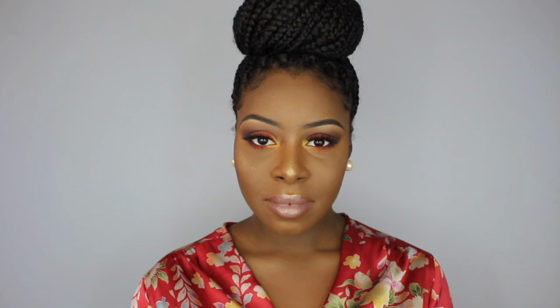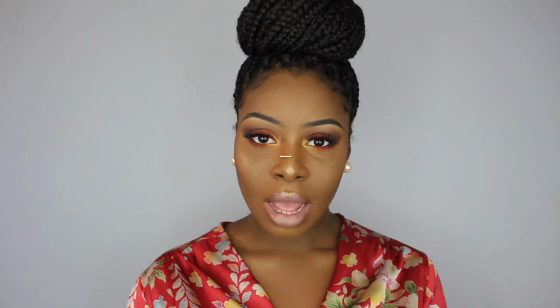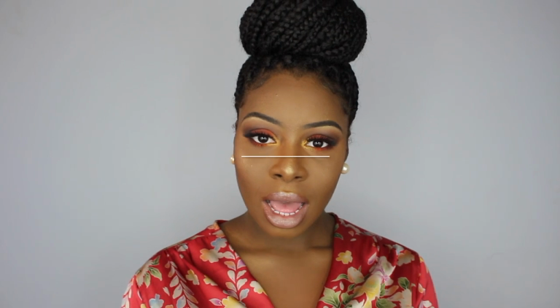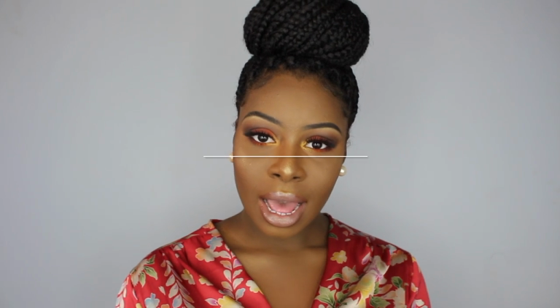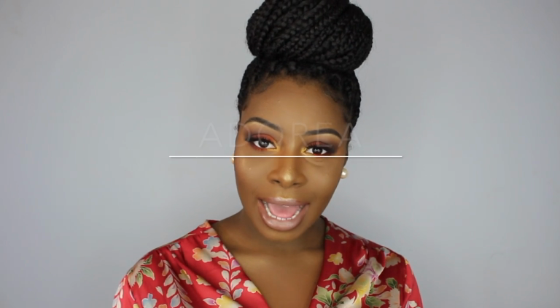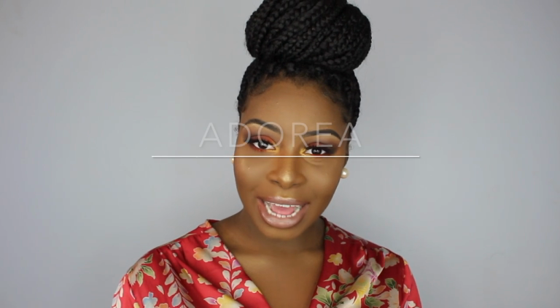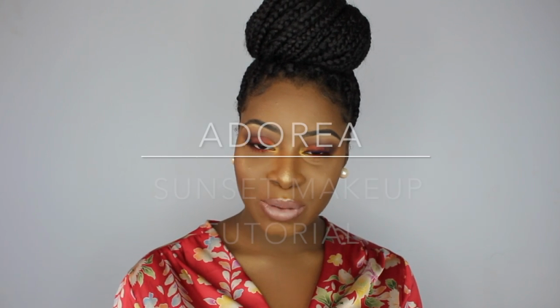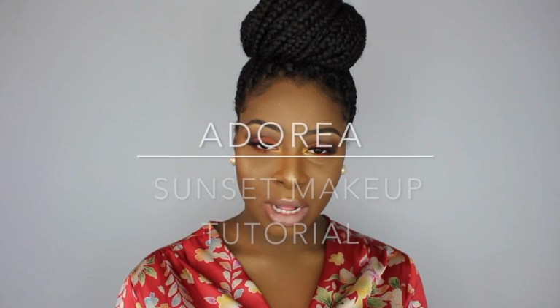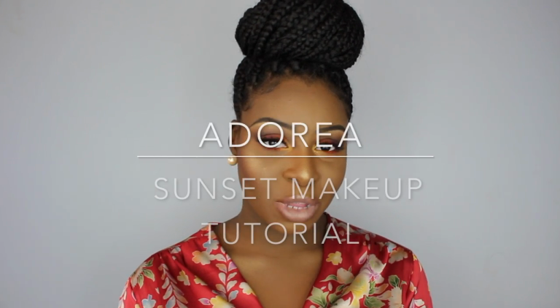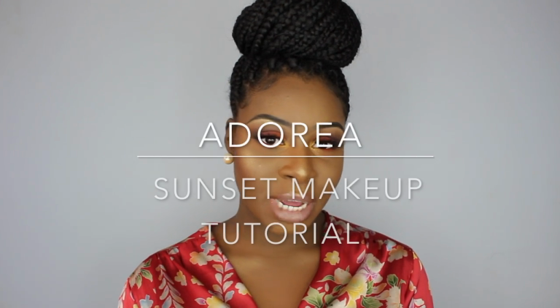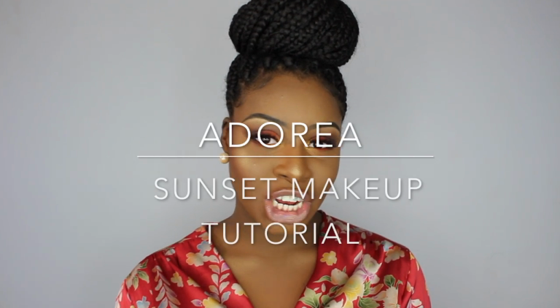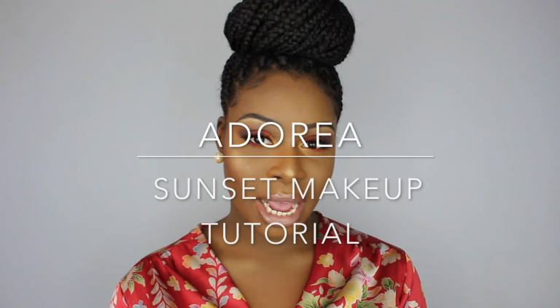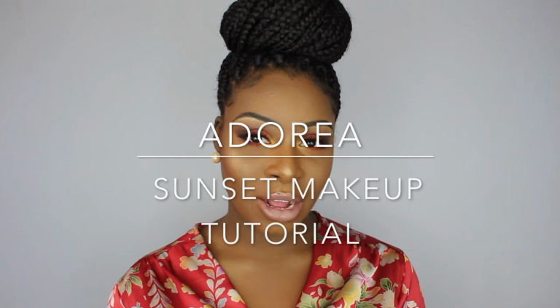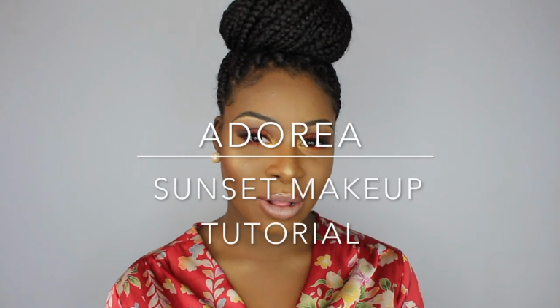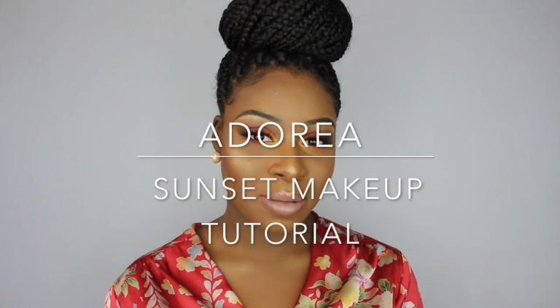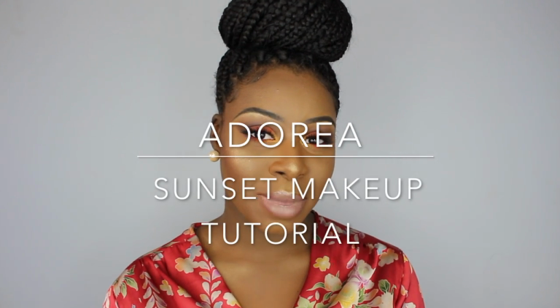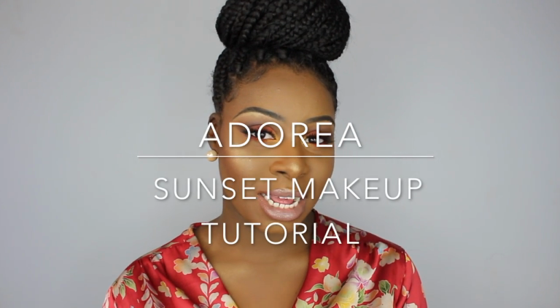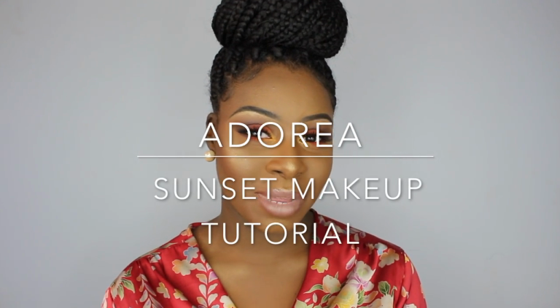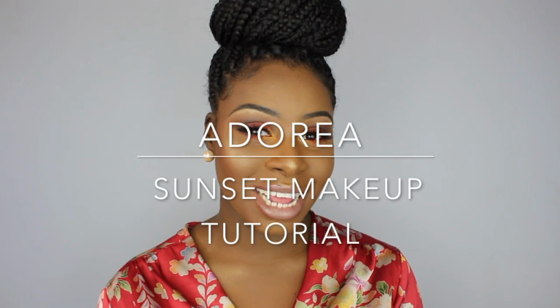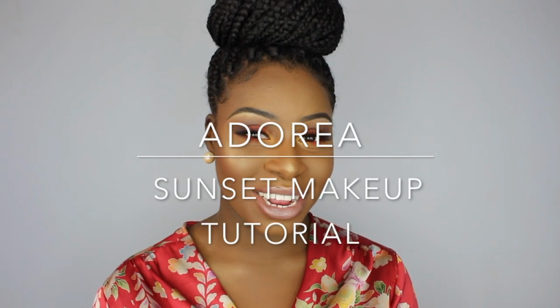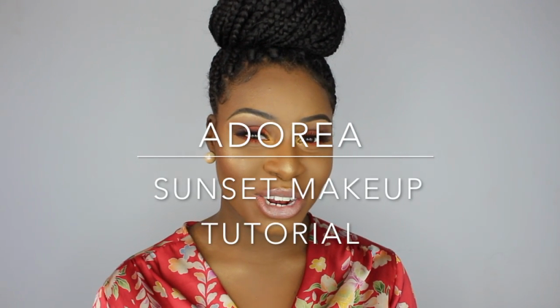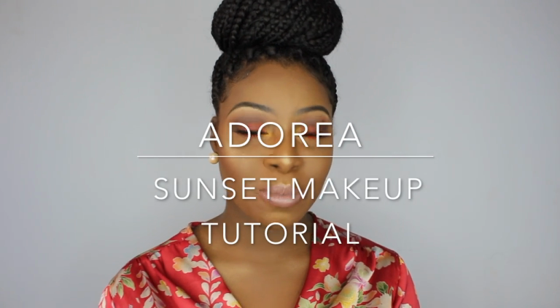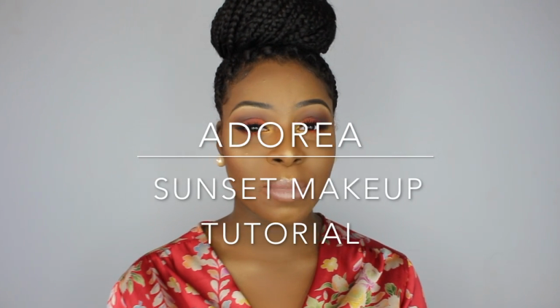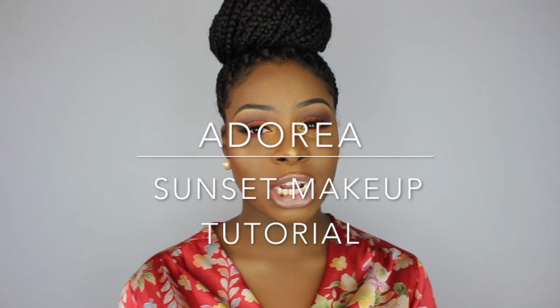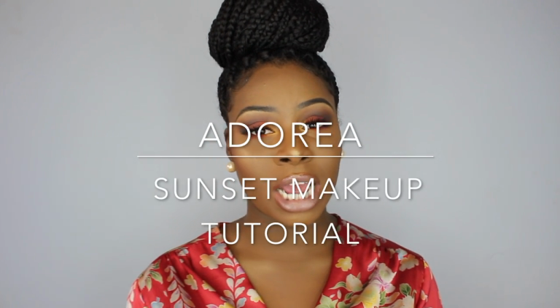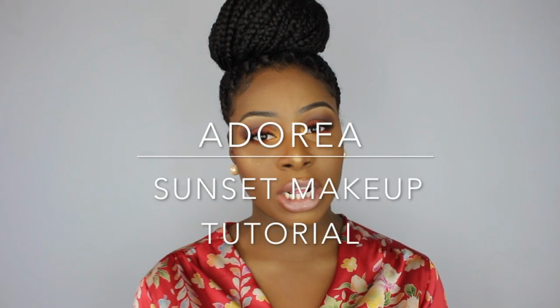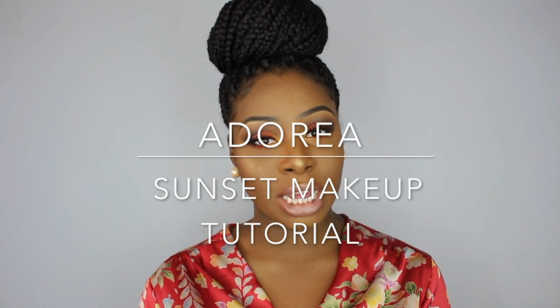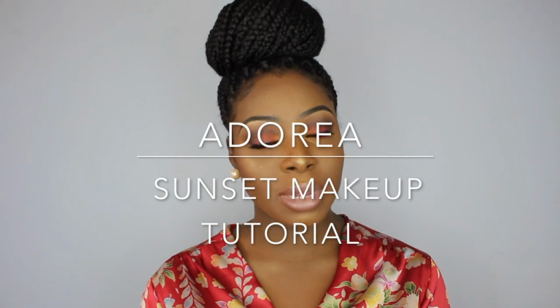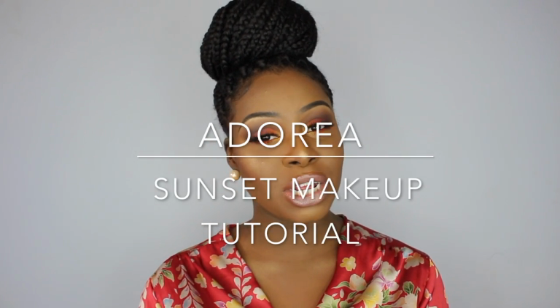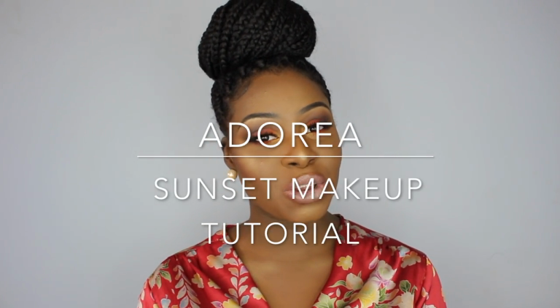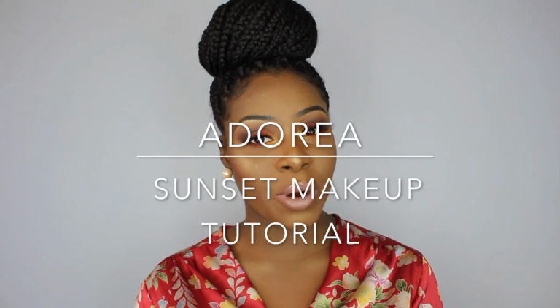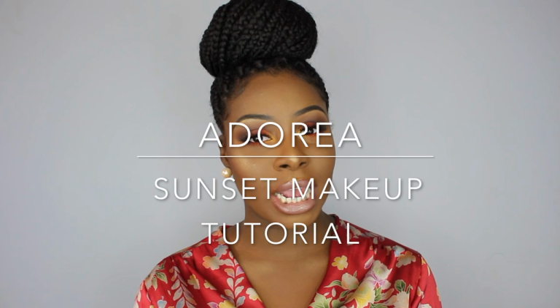Hi guys, welcome to my channel. My name is Angel, but my channel name is Adoria.